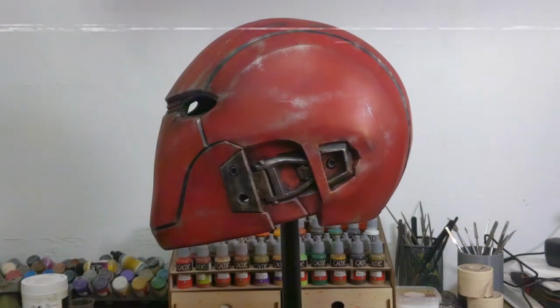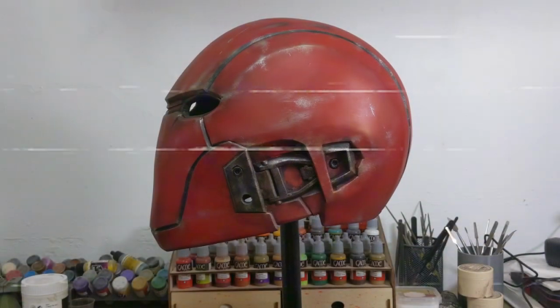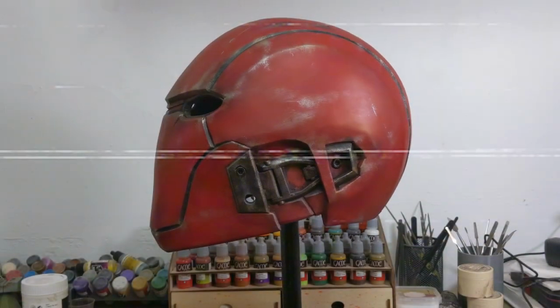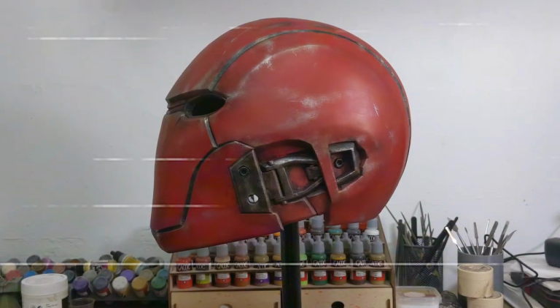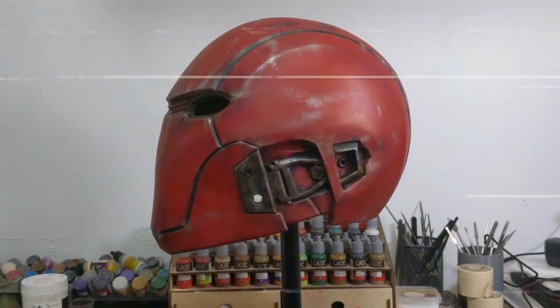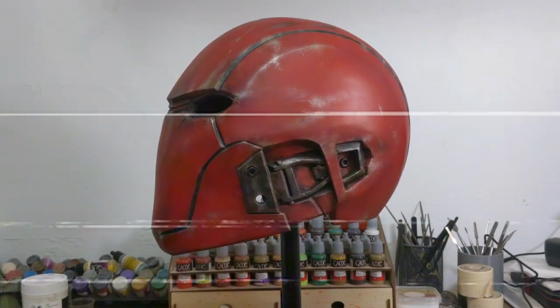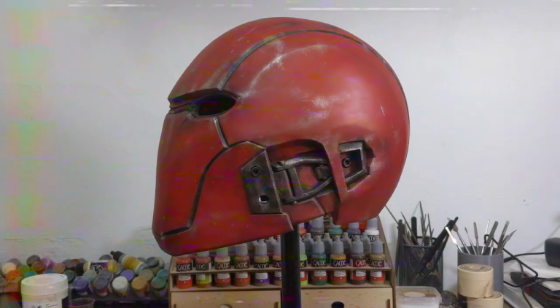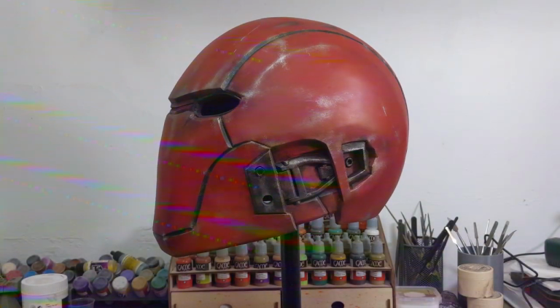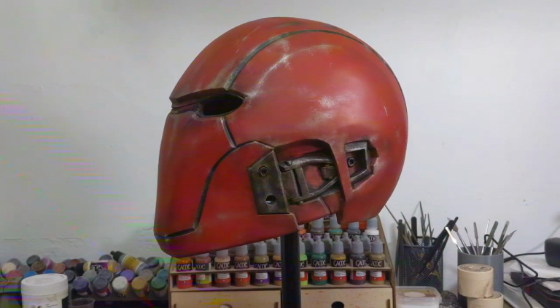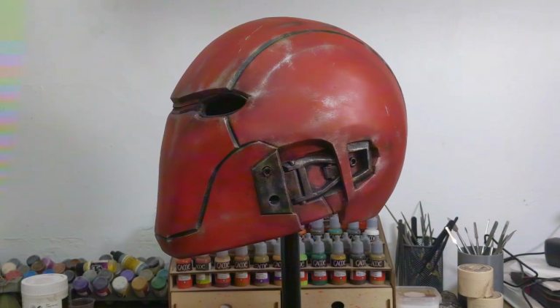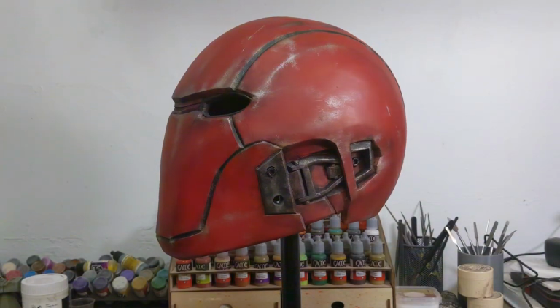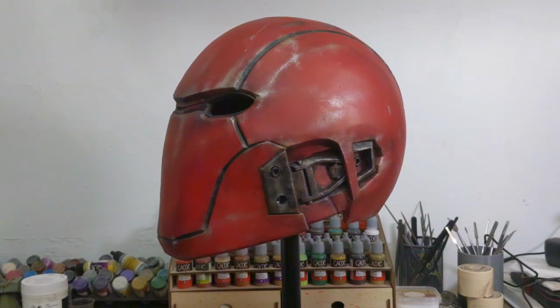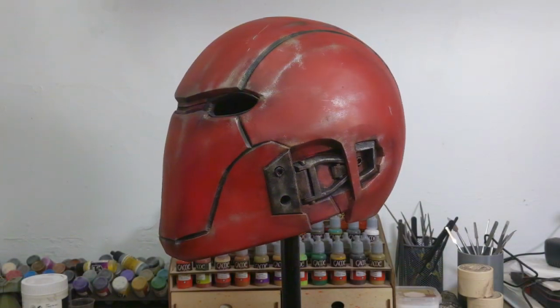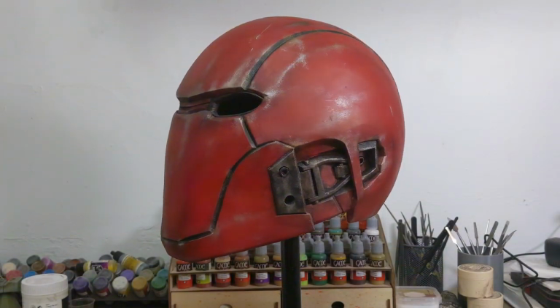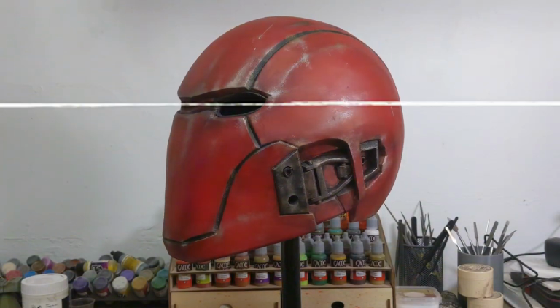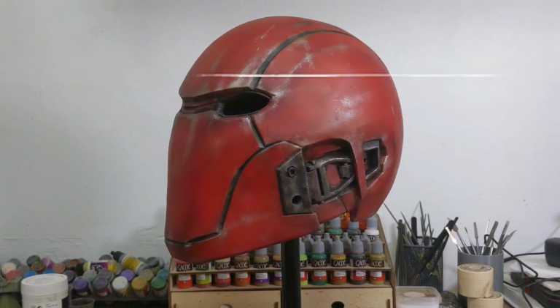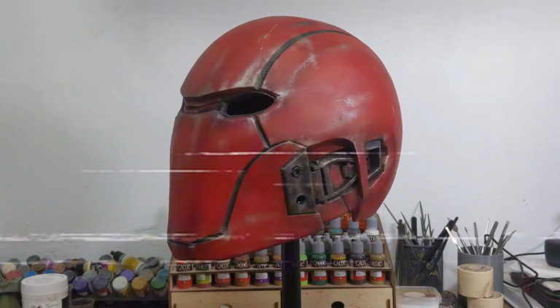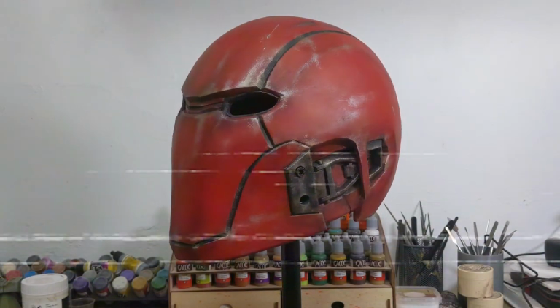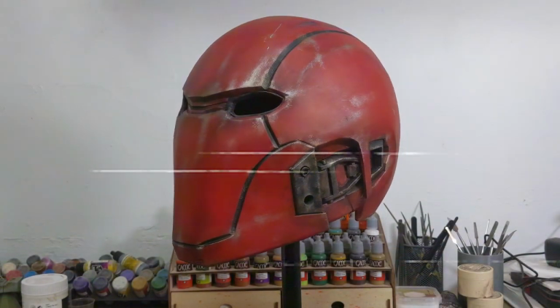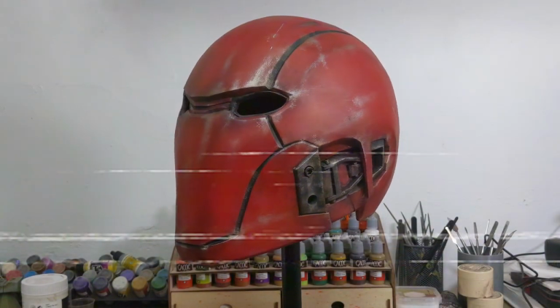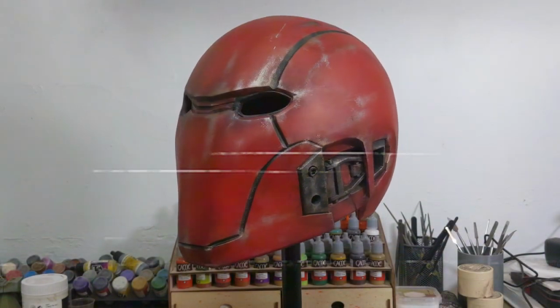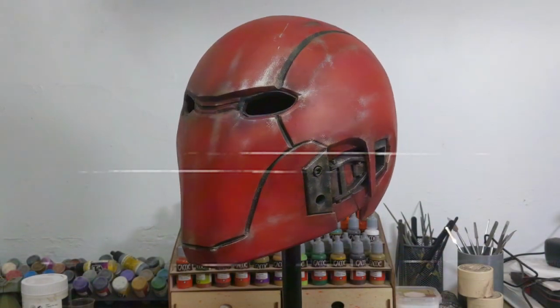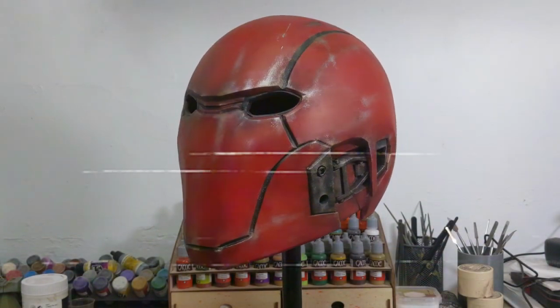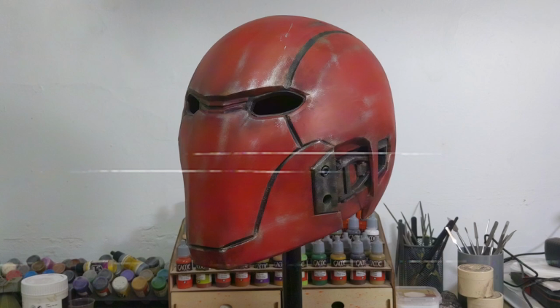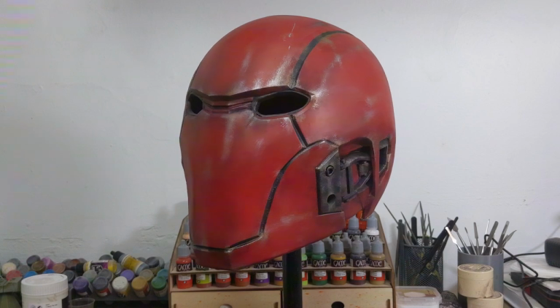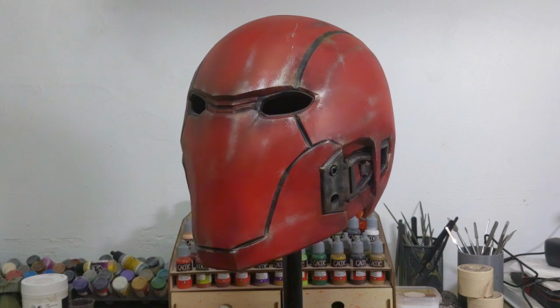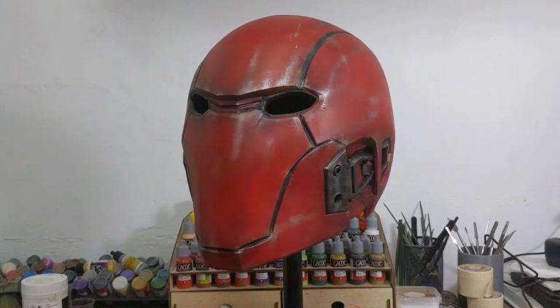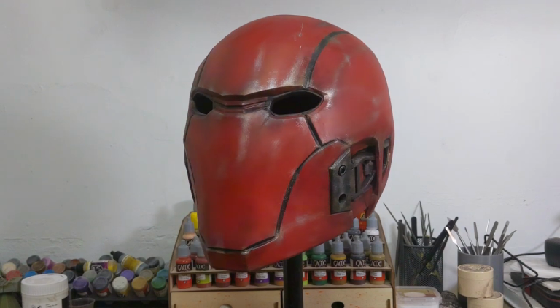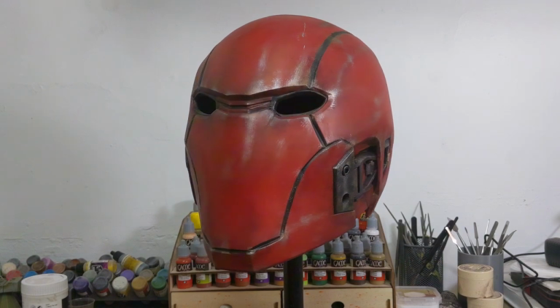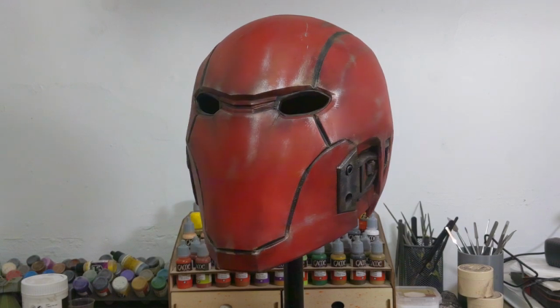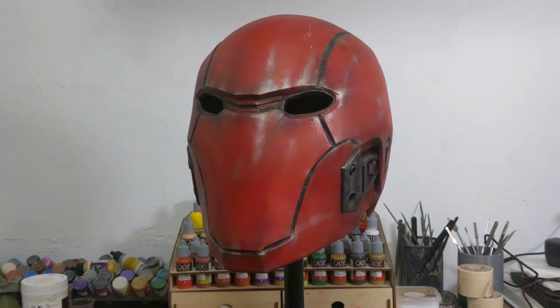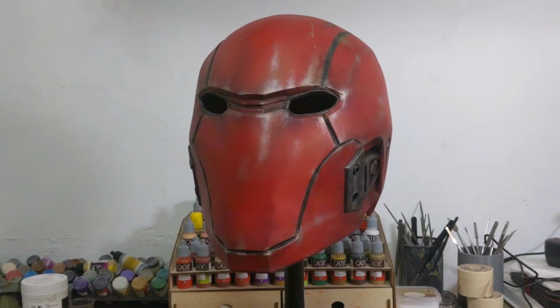Welcome back to the channel everybody. Today we are going to do a repaint on this Red Hood helmet.